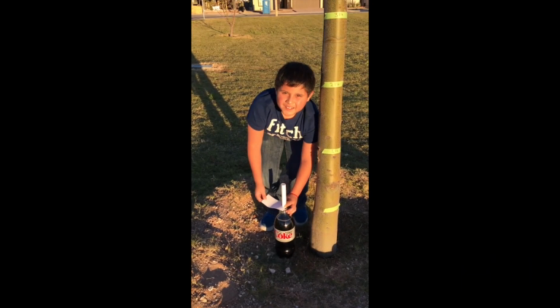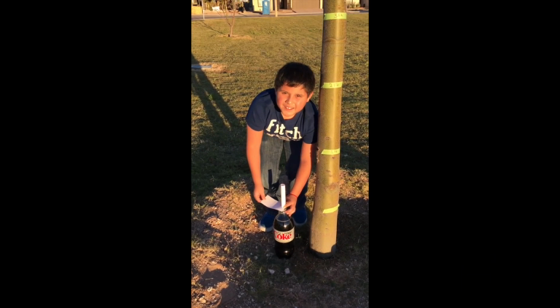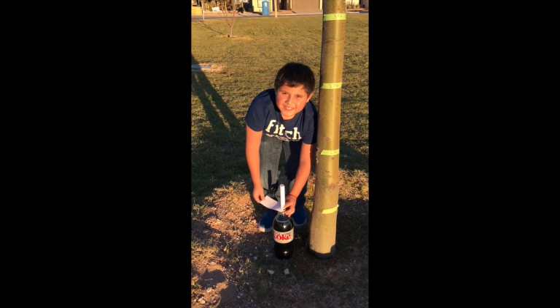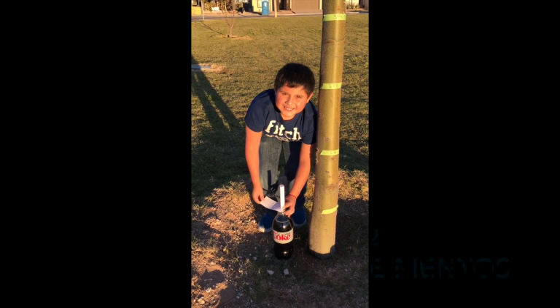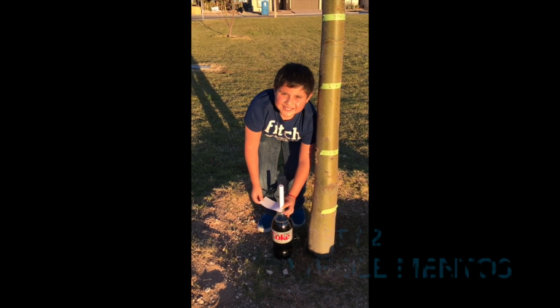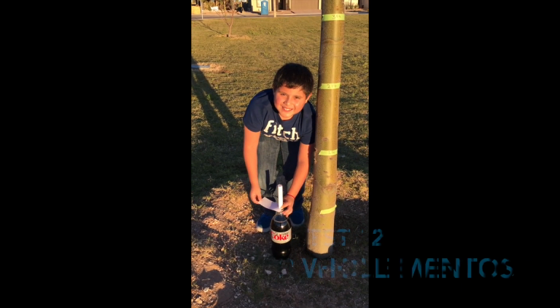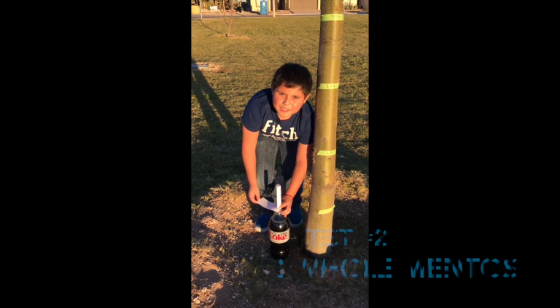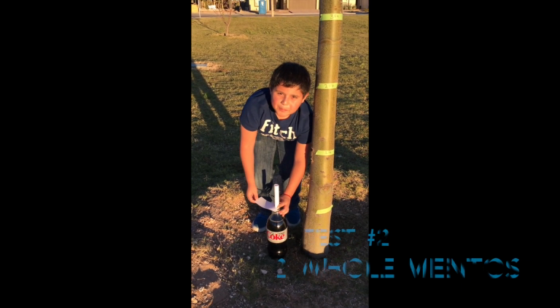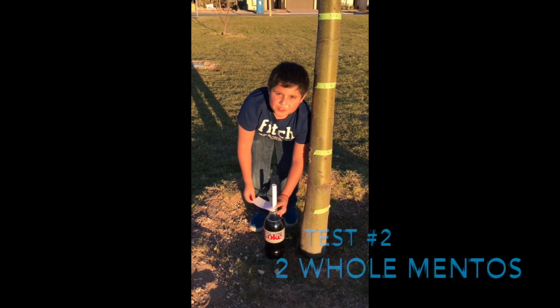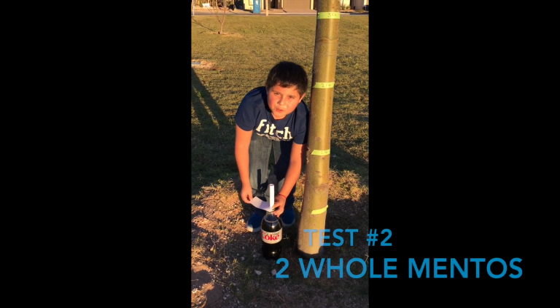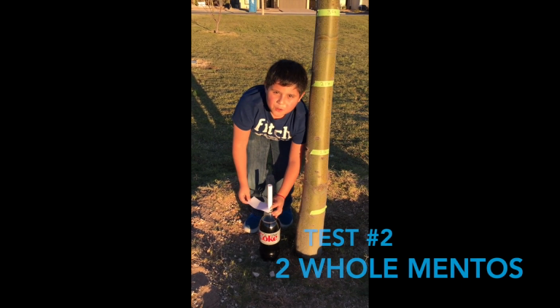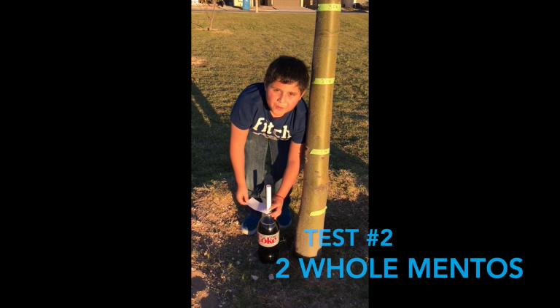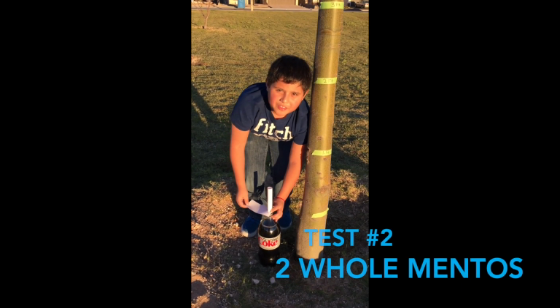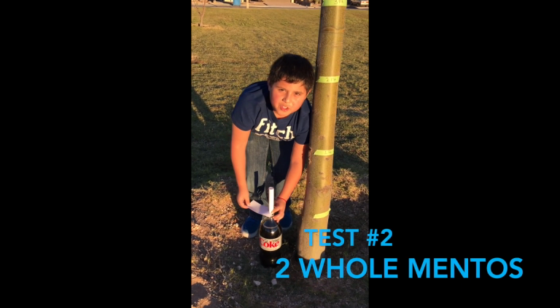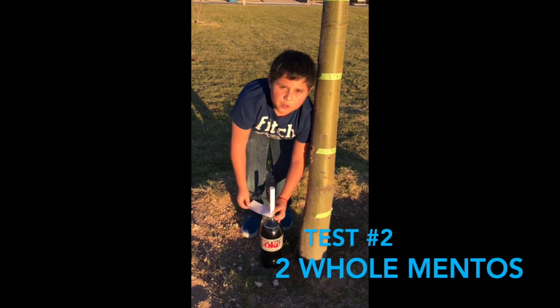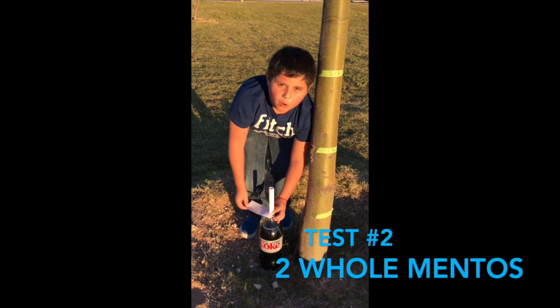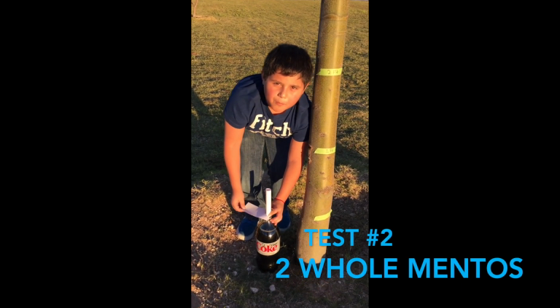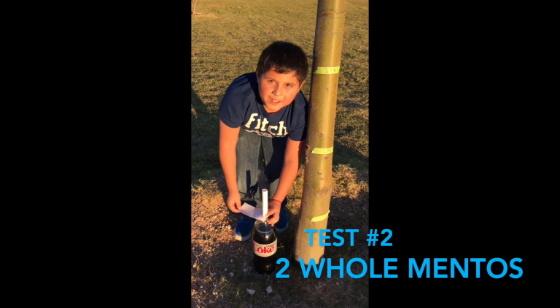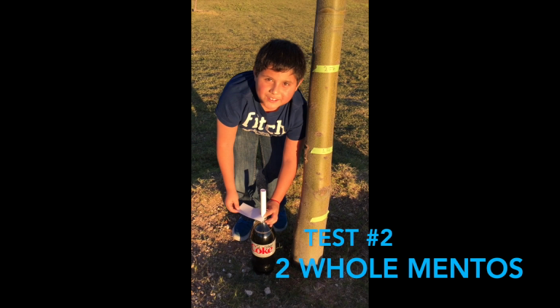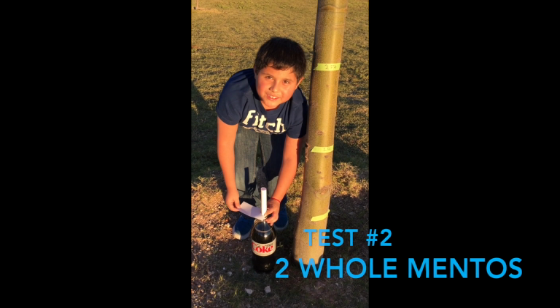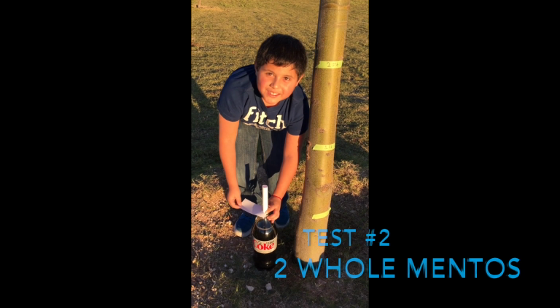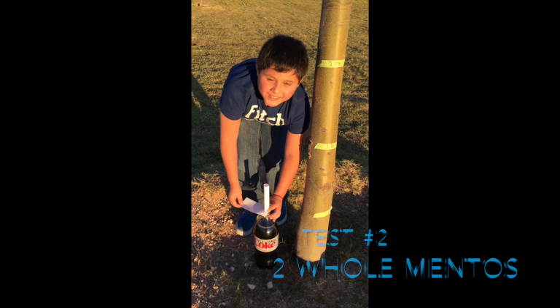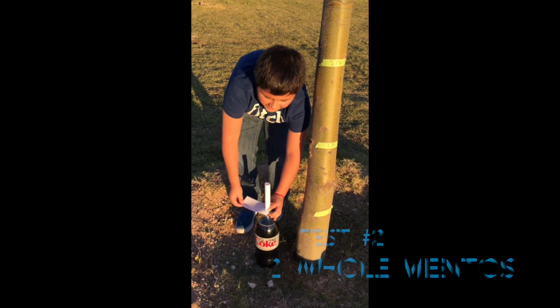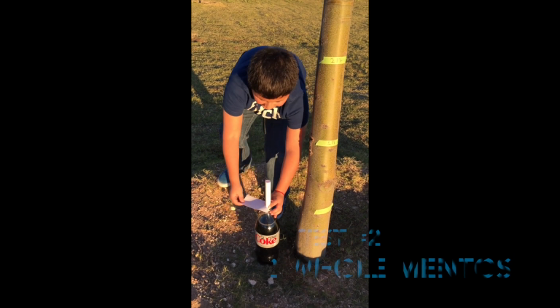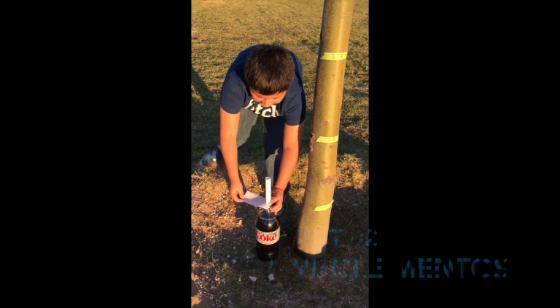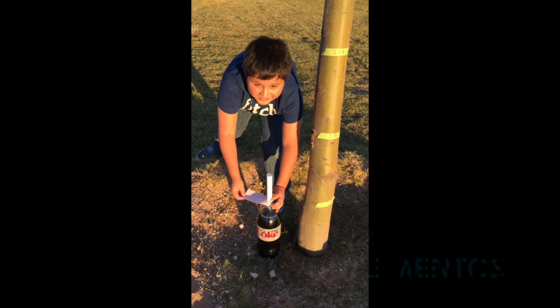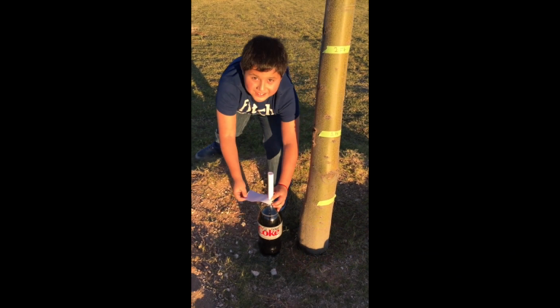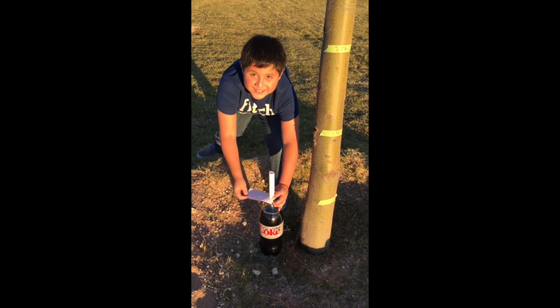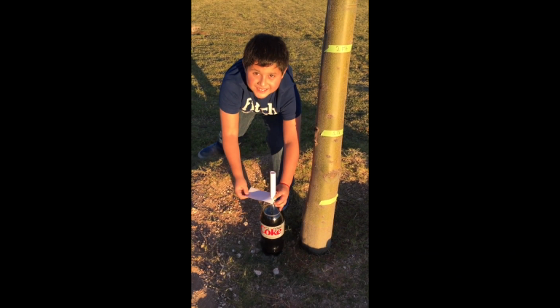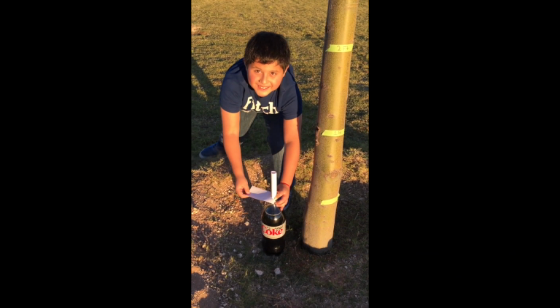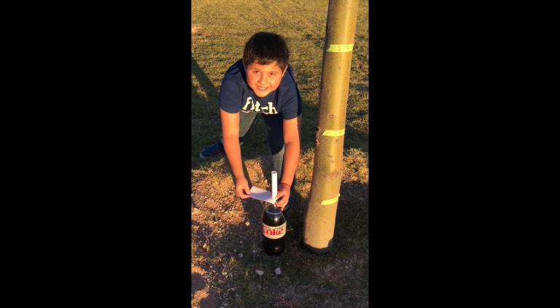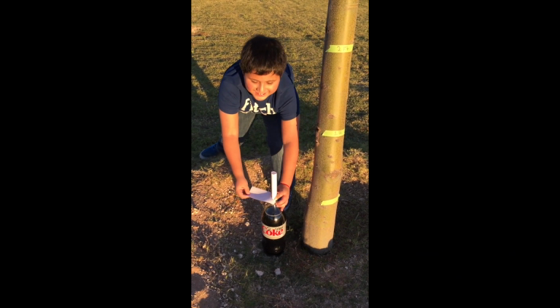This is test number two with two whole Mentos. Let's see this.